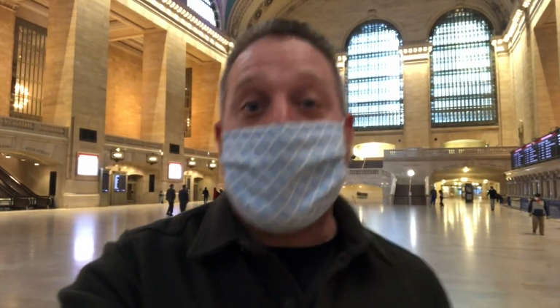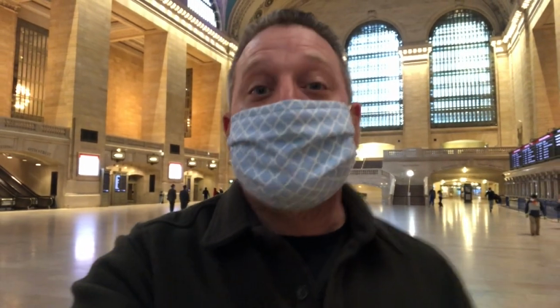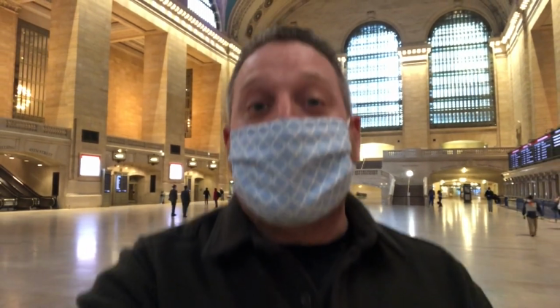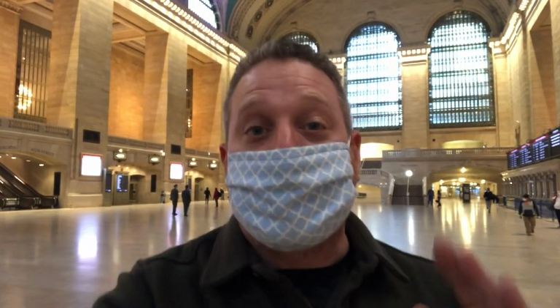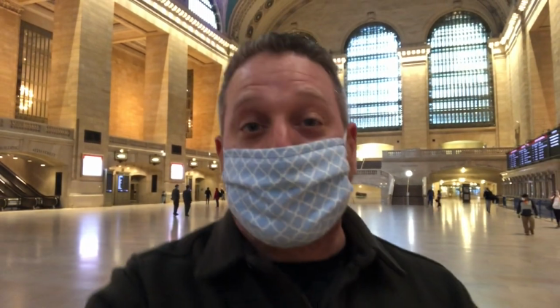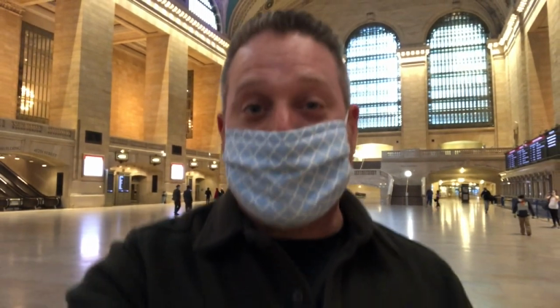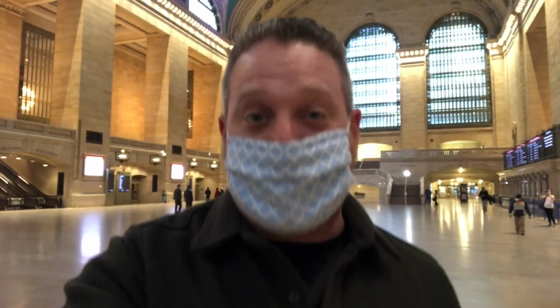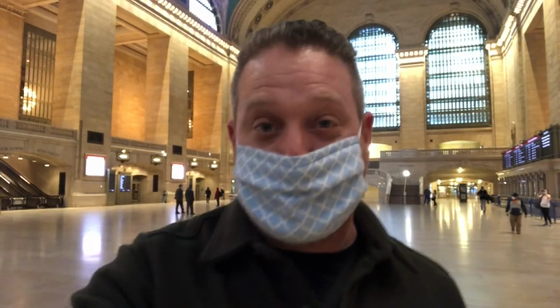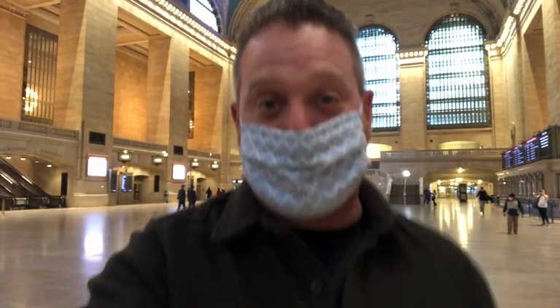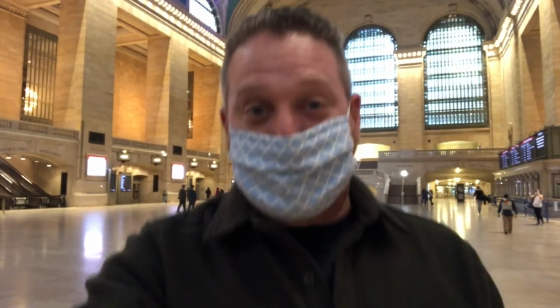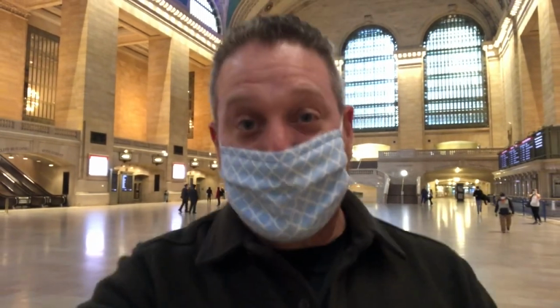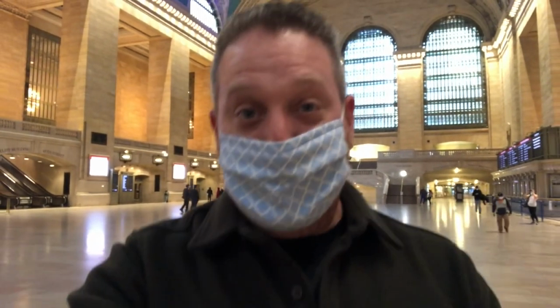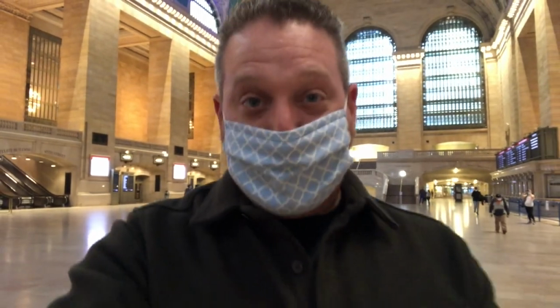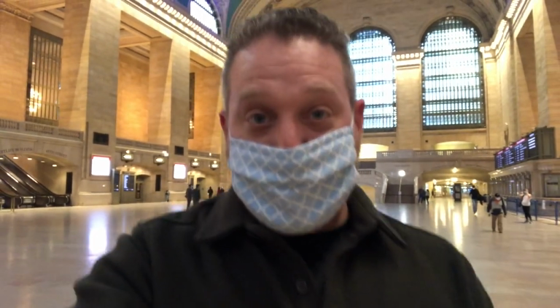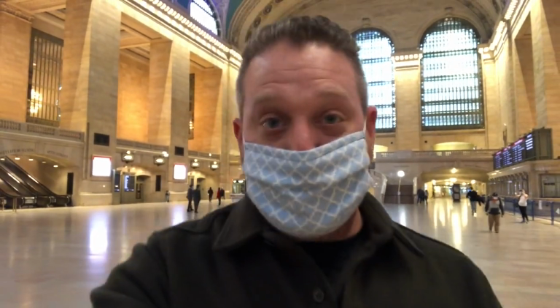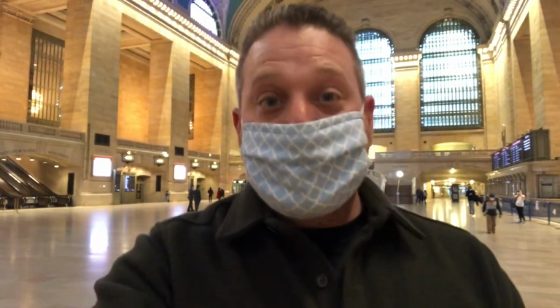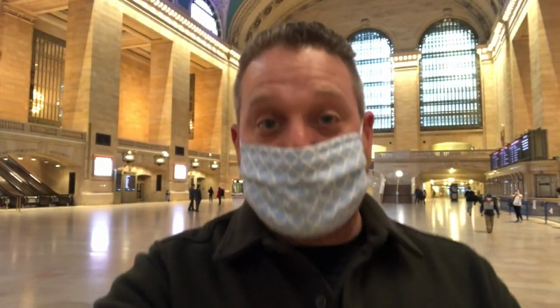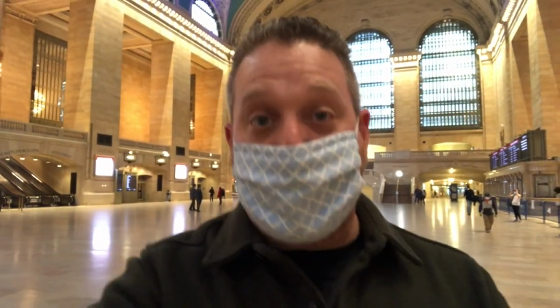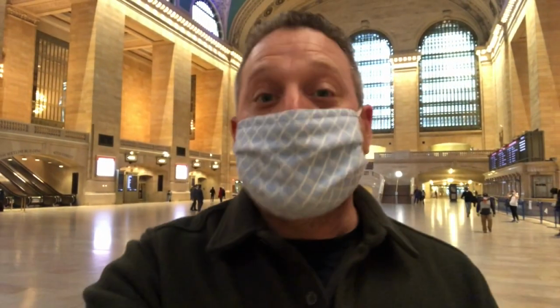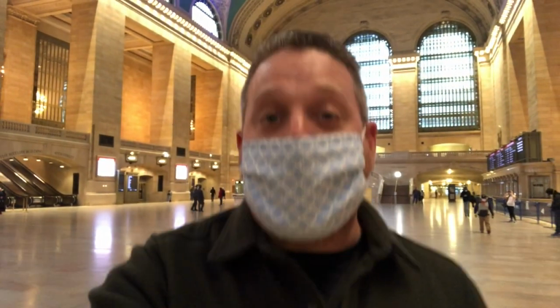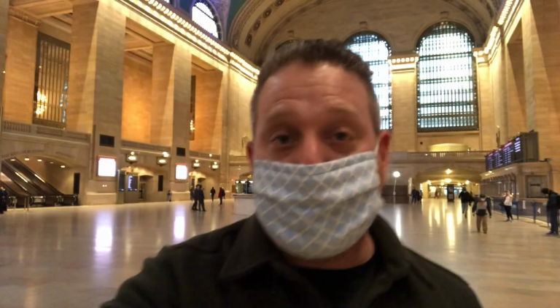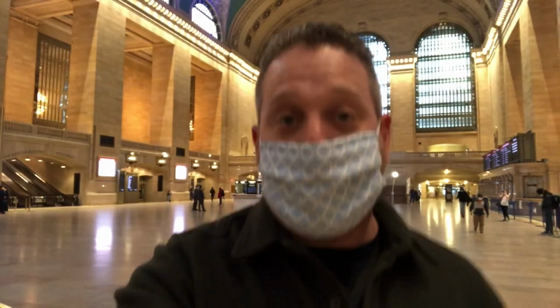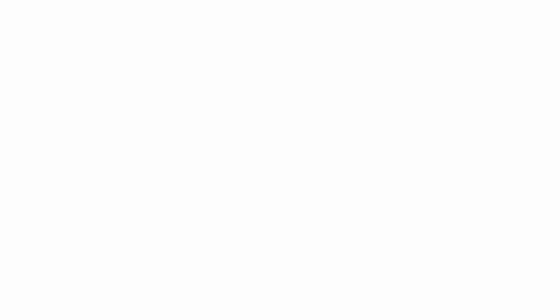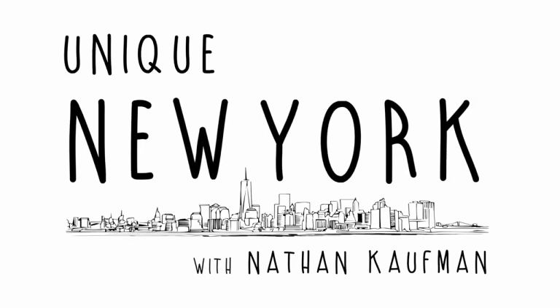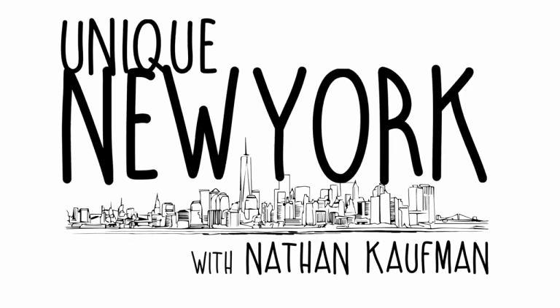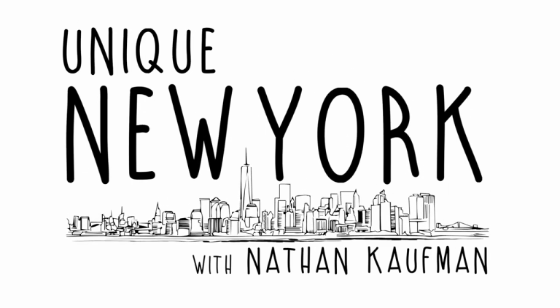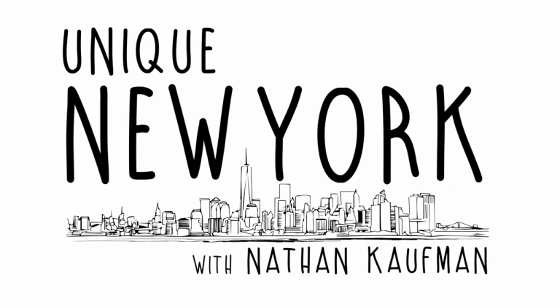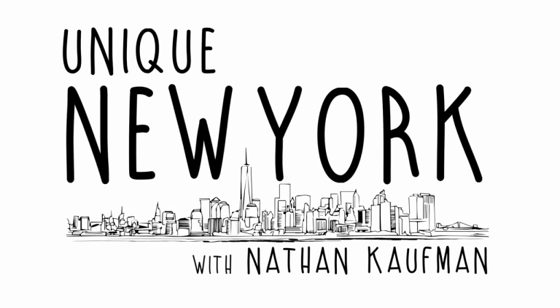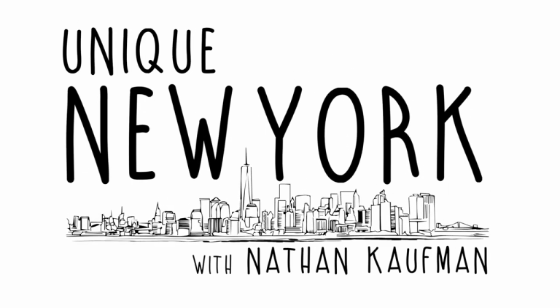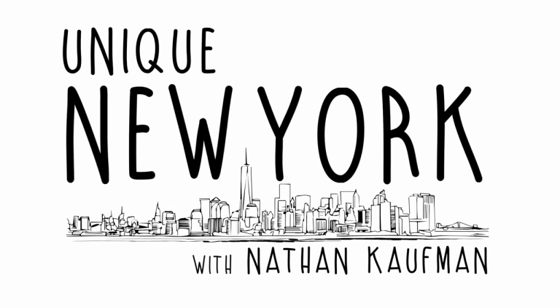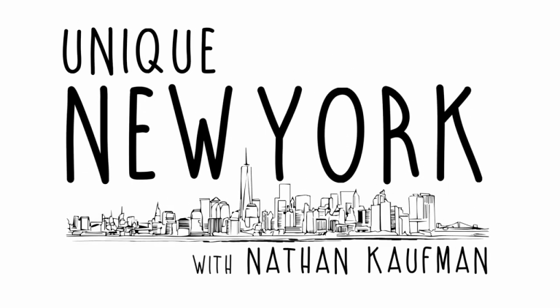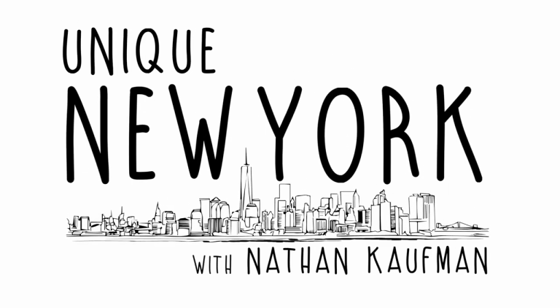Like, subscribe, be safe, and we'll see you real soon. Bye!